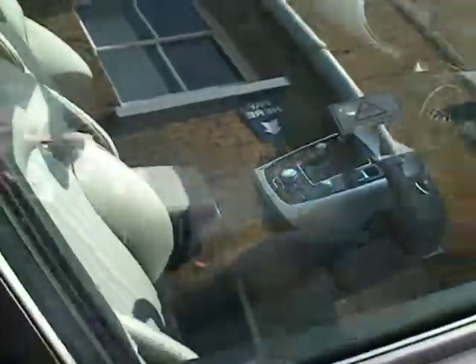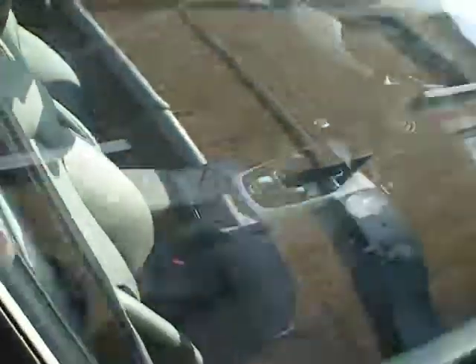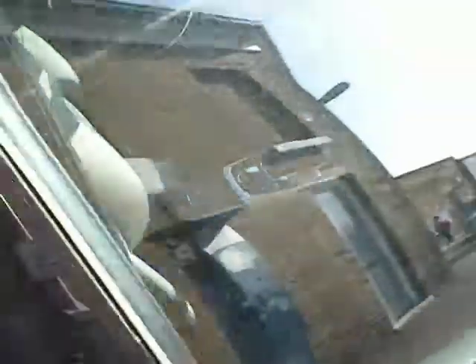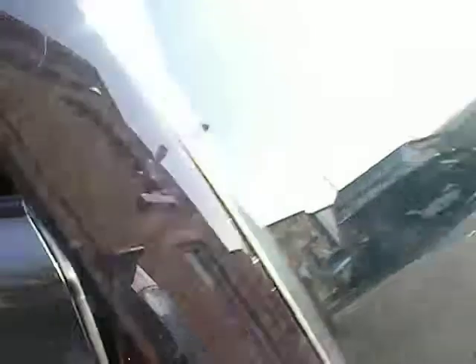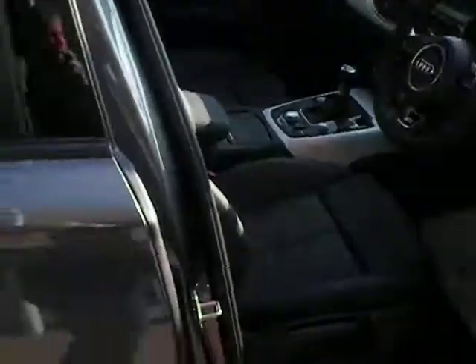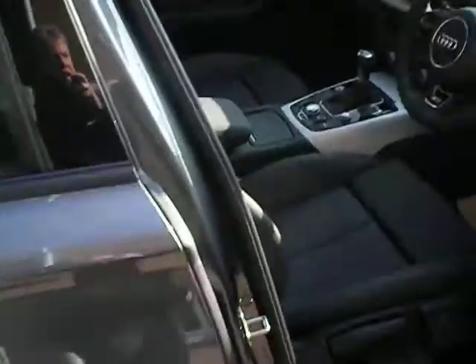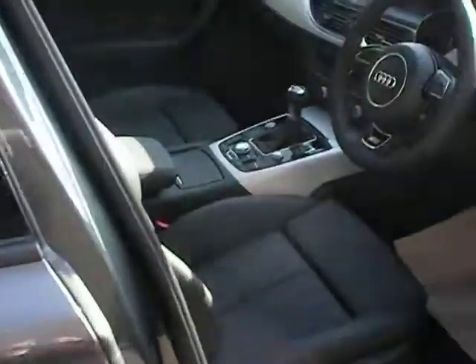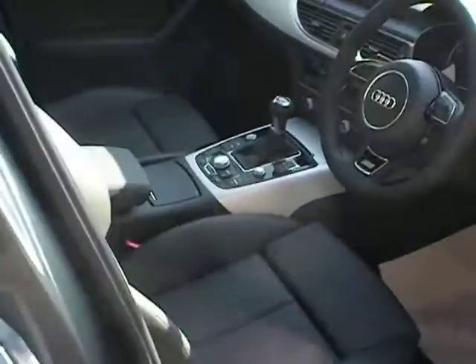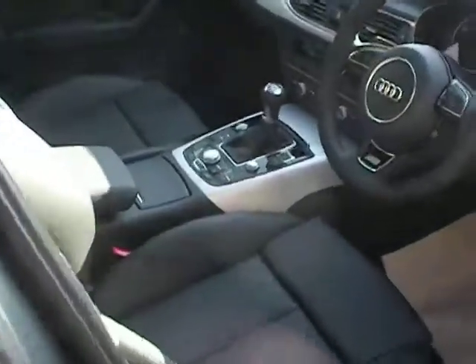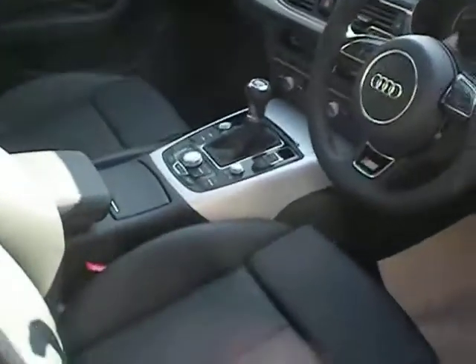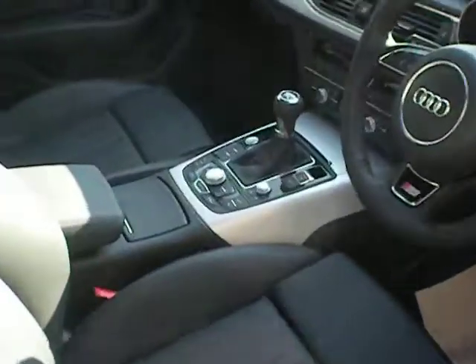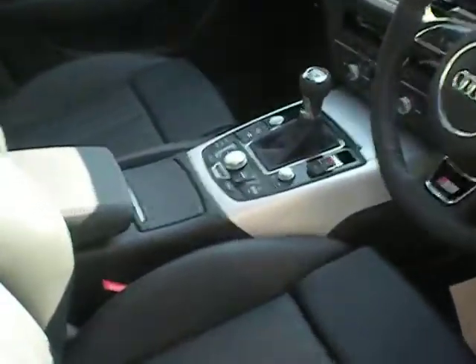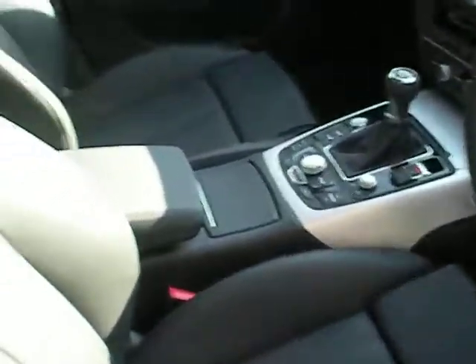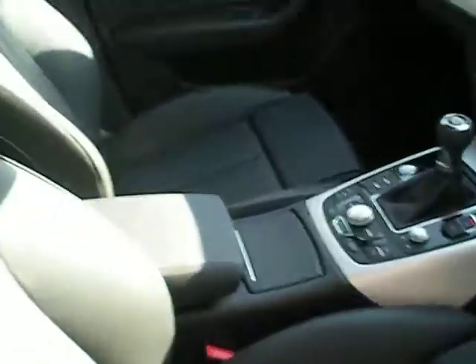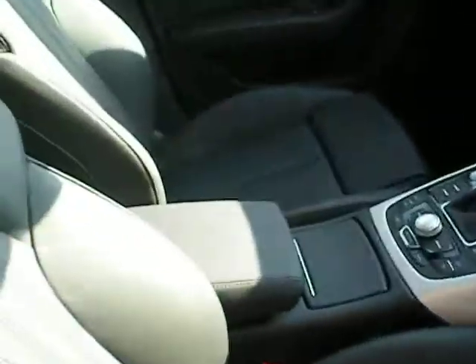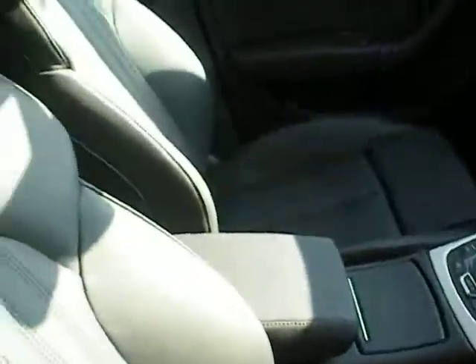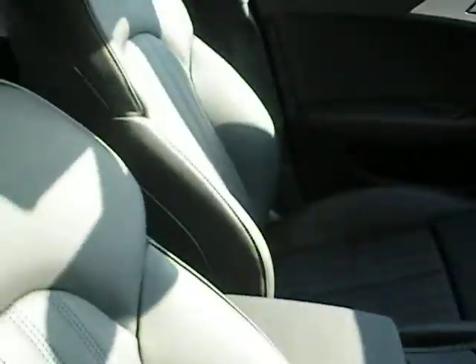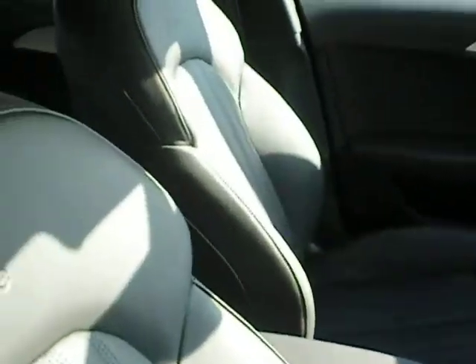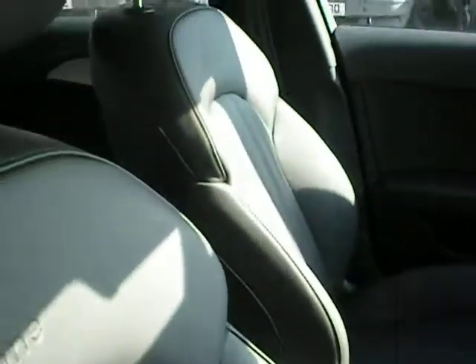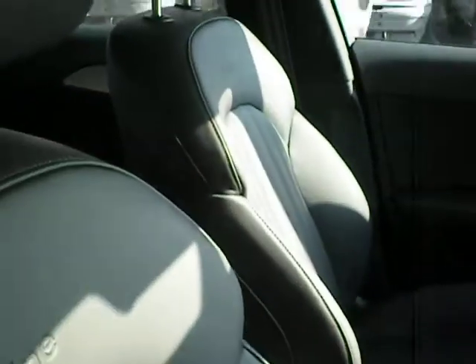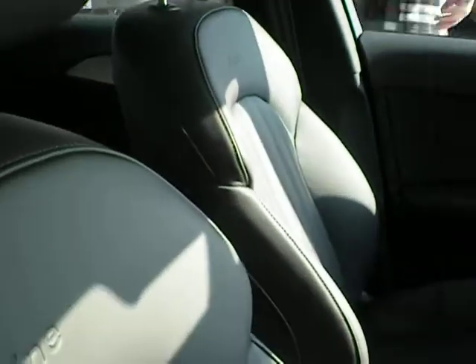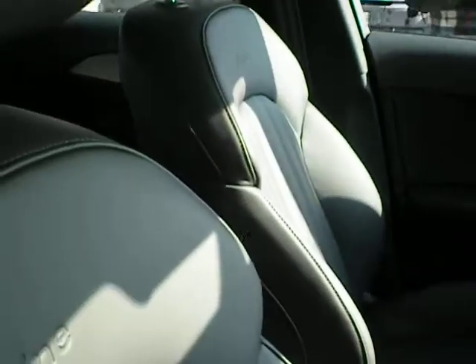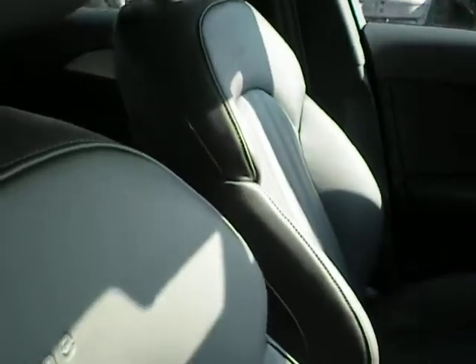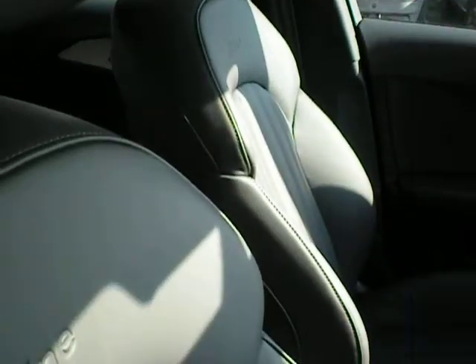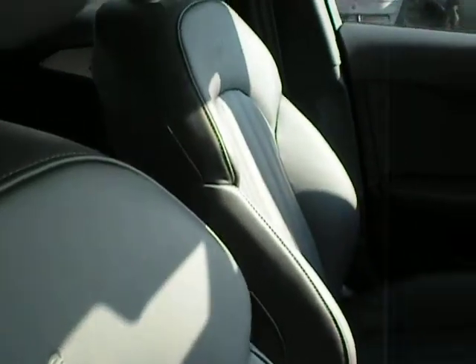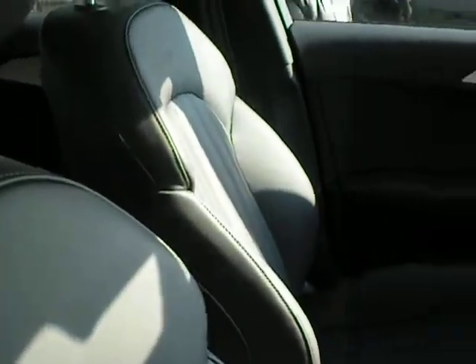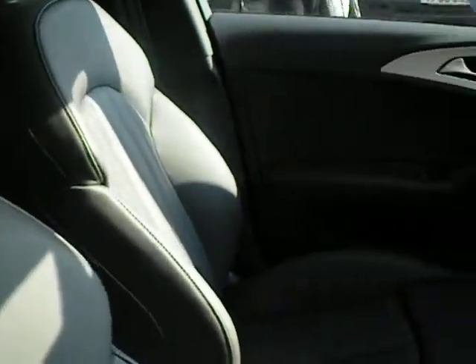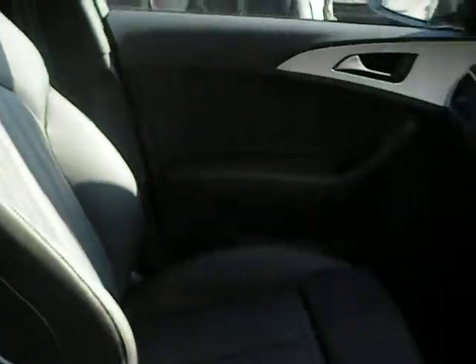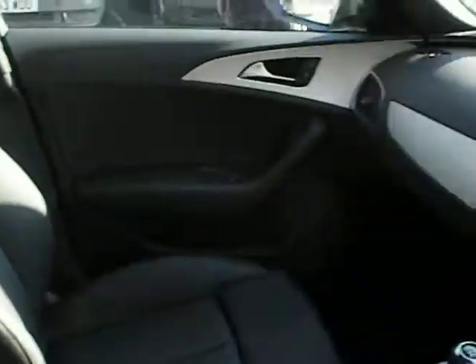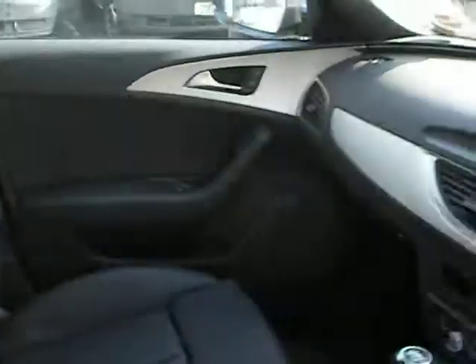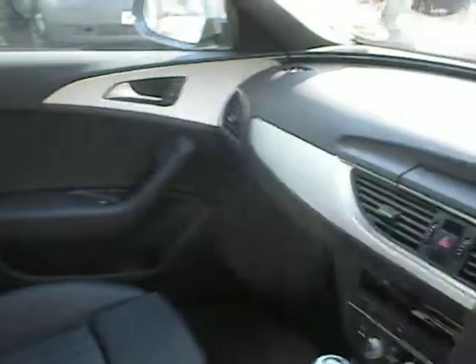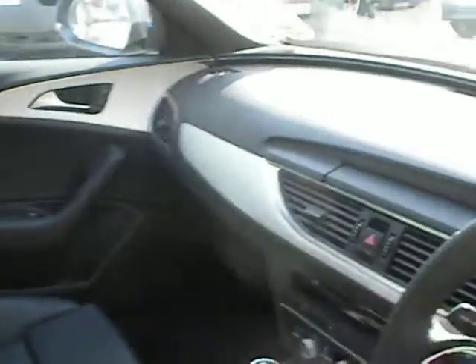Let's have a look at the interior — very luxurious leather, as always with Audi, and beautifully appointed and finished.